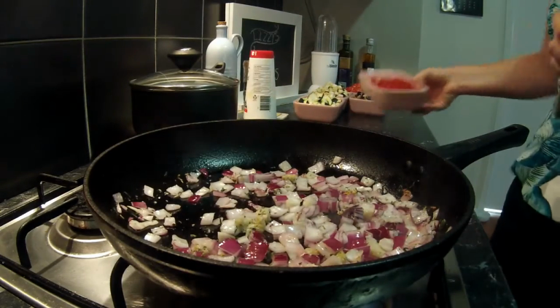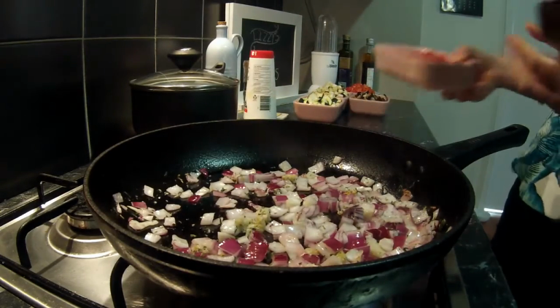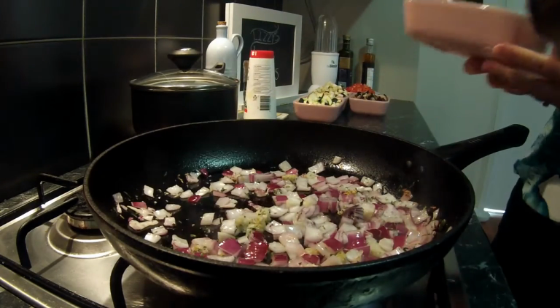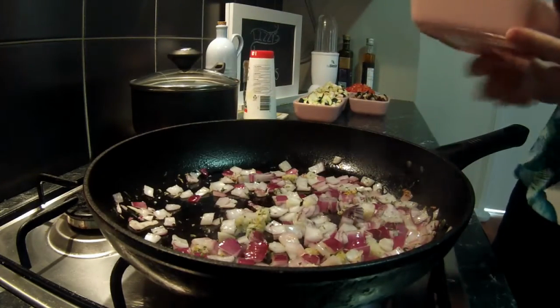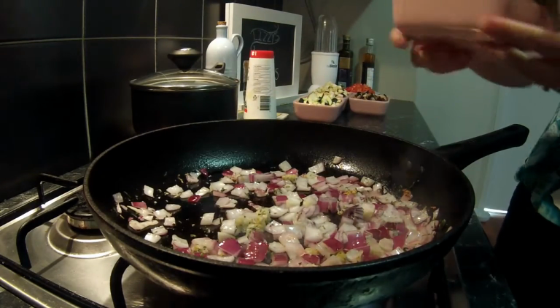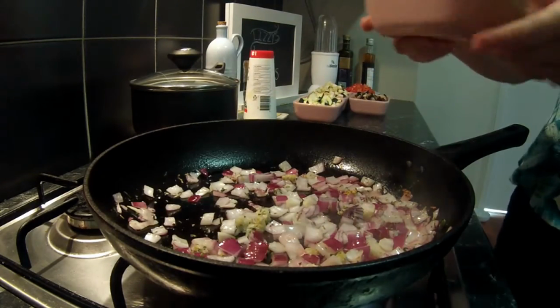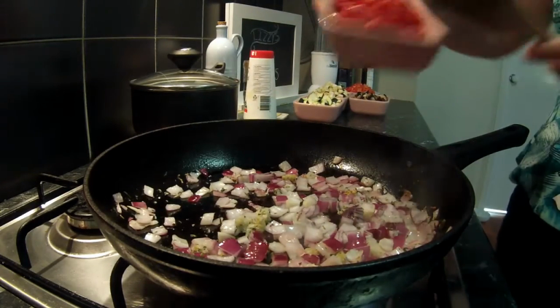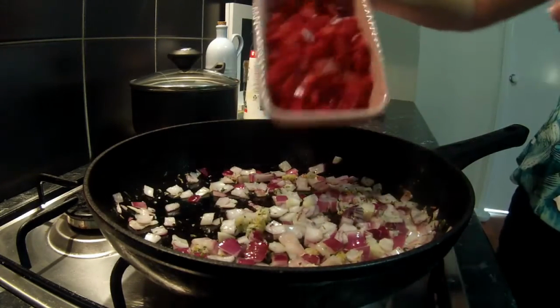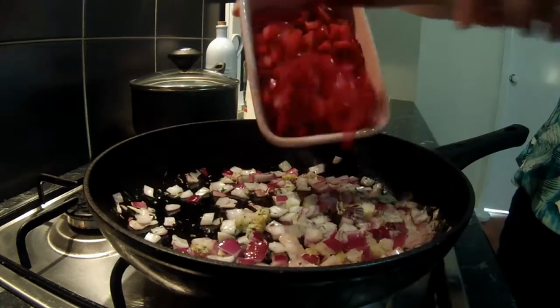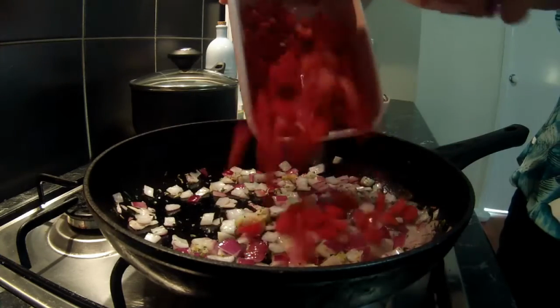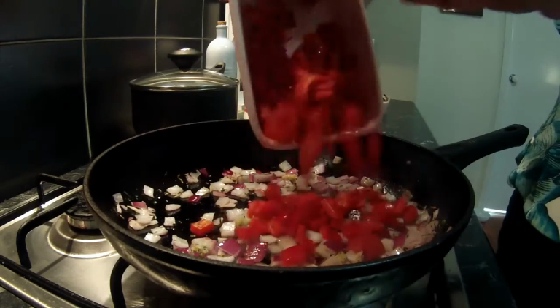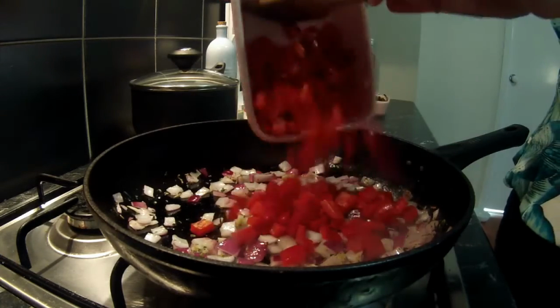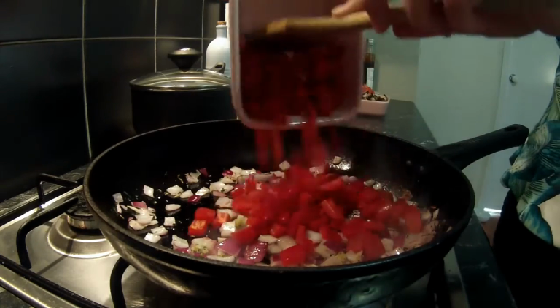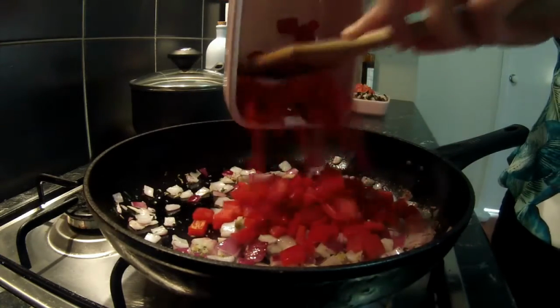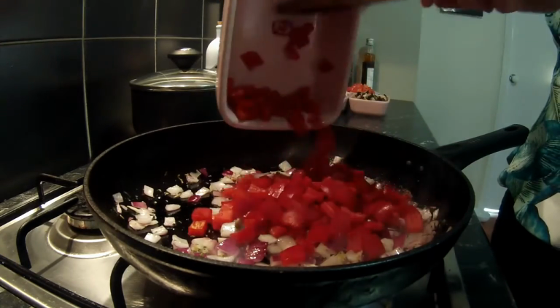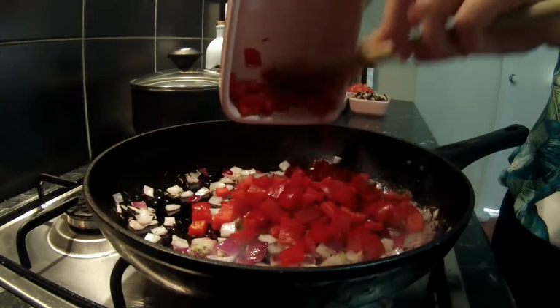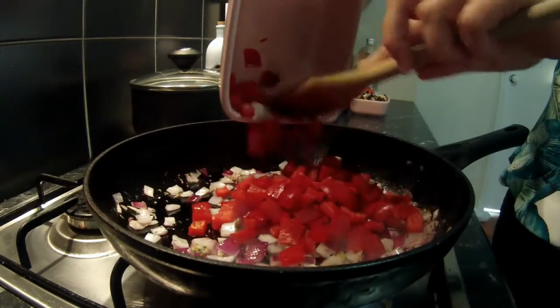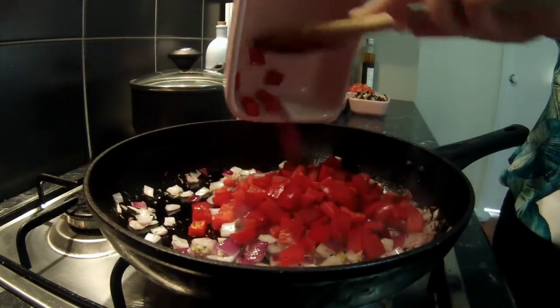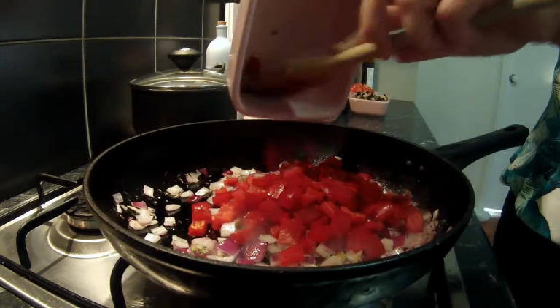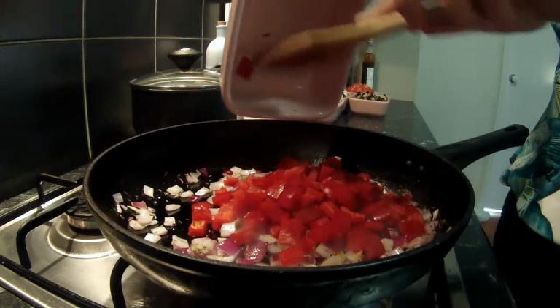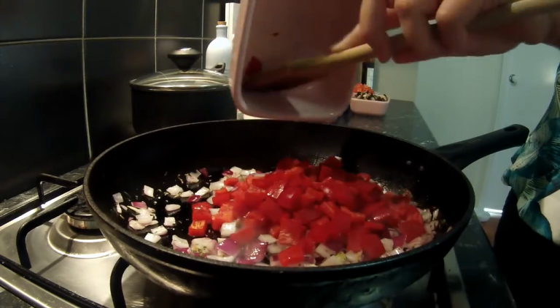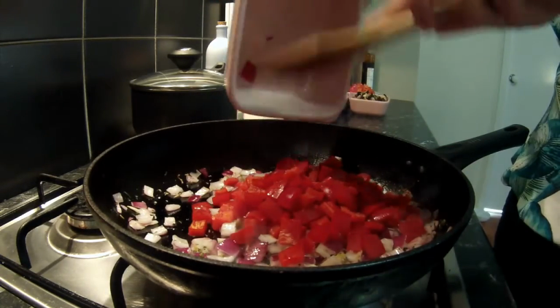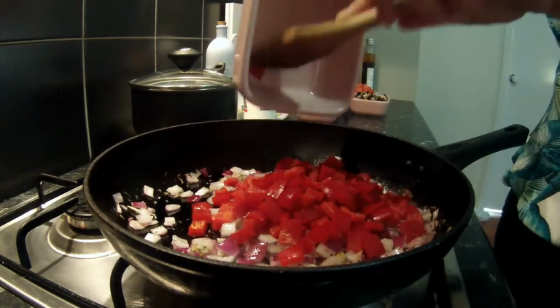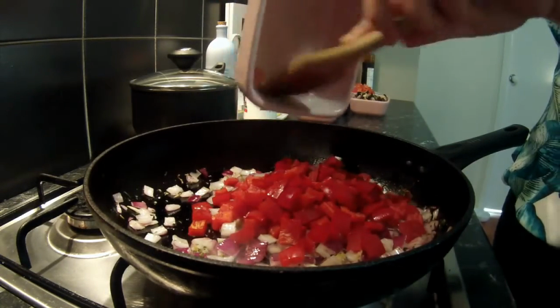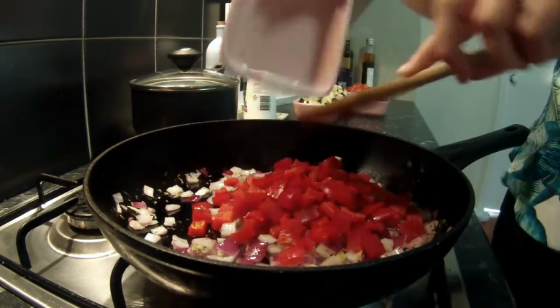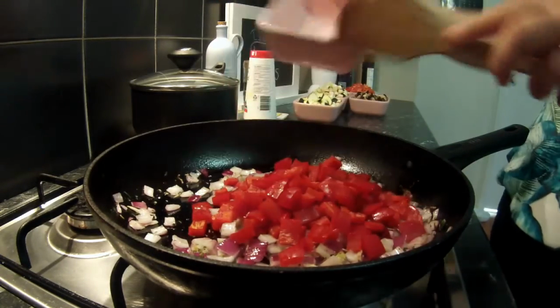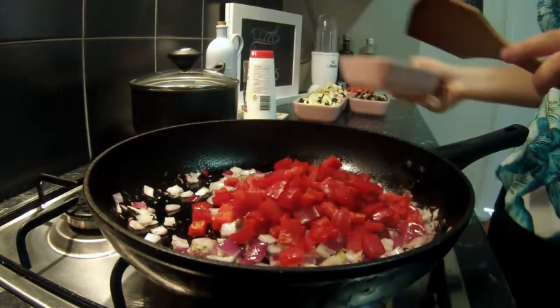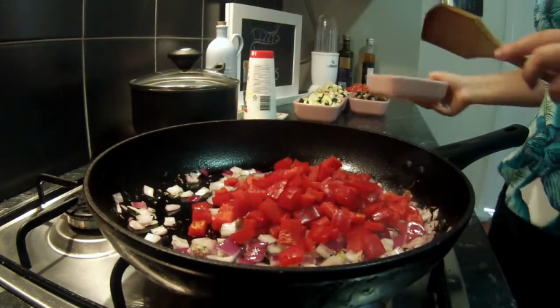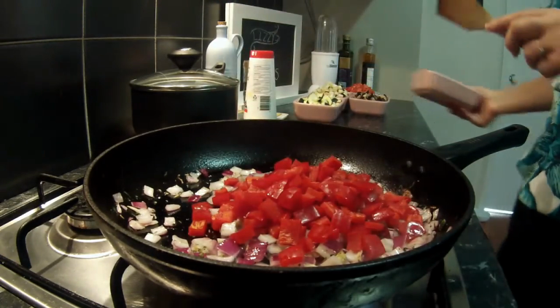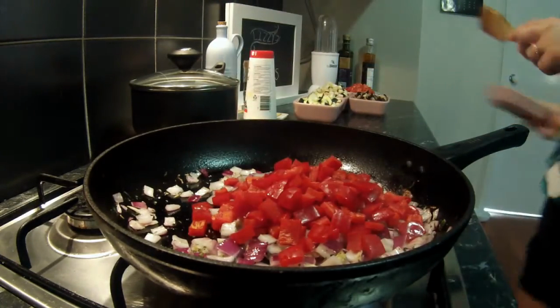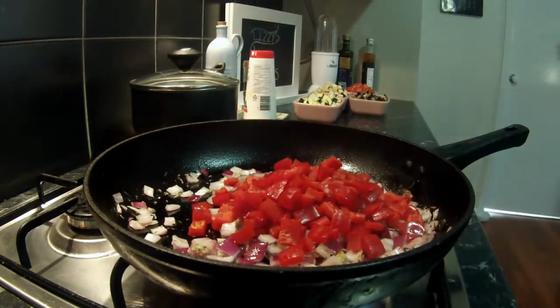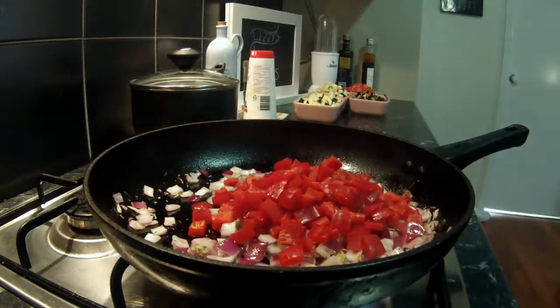Once the onion is cooked through we're going to do the same thing with the capsicum. Here I've used one whole diced capsicum.